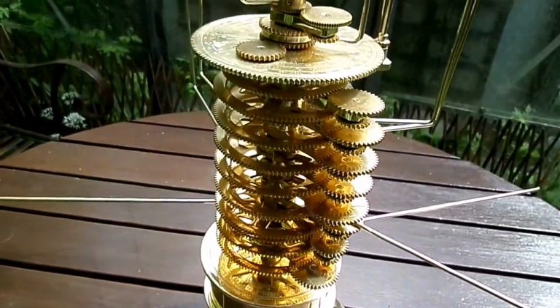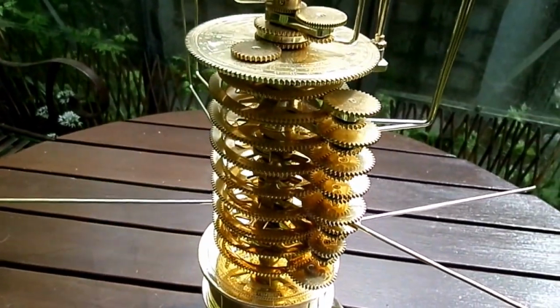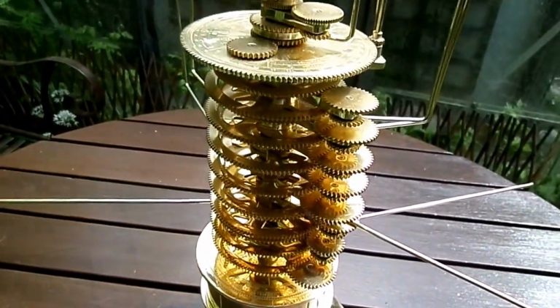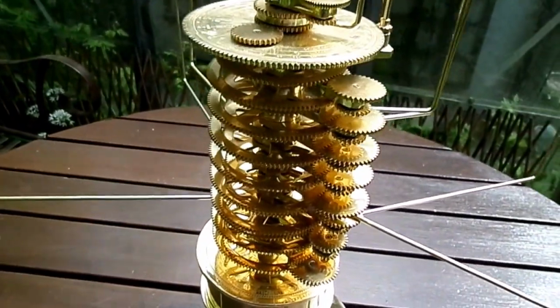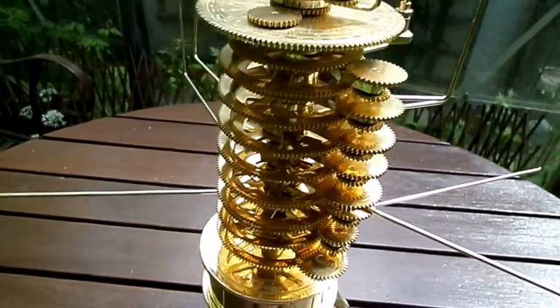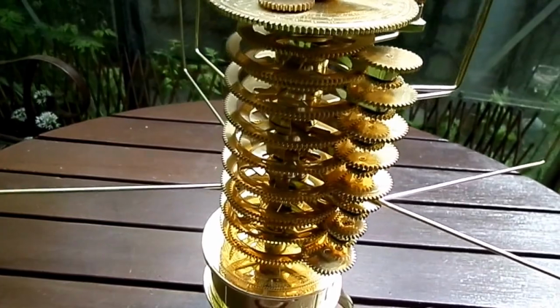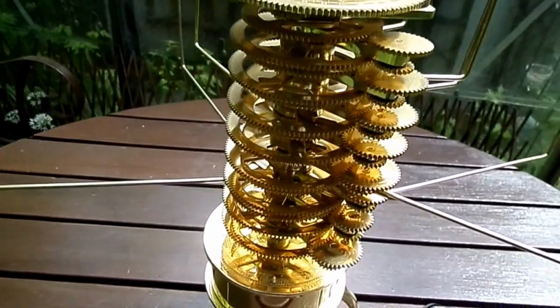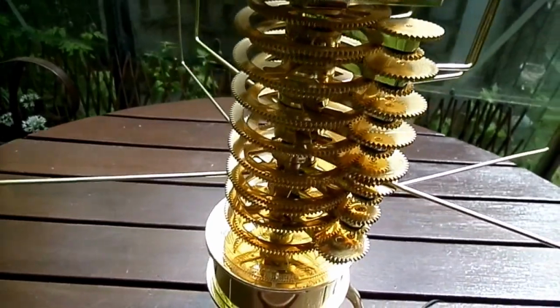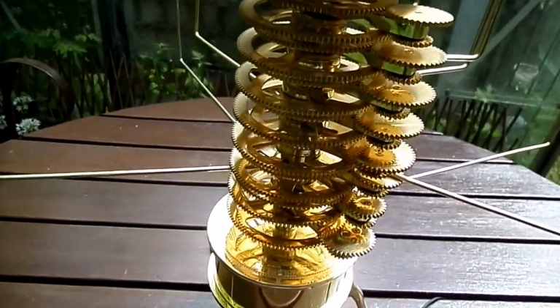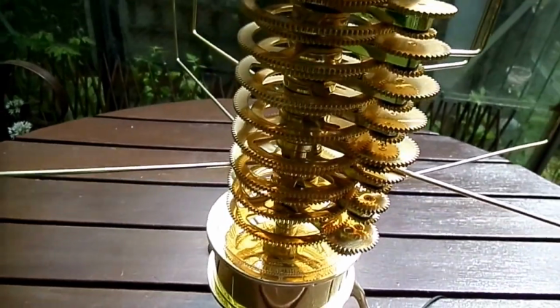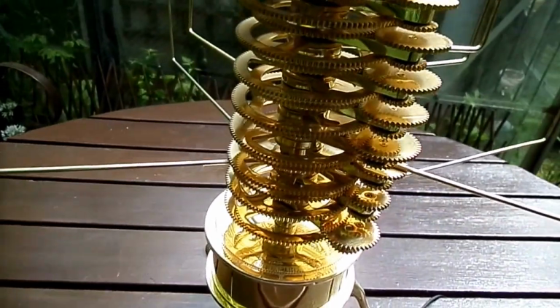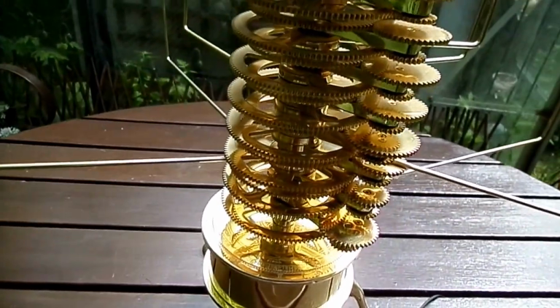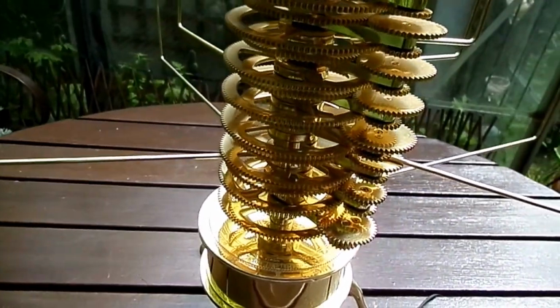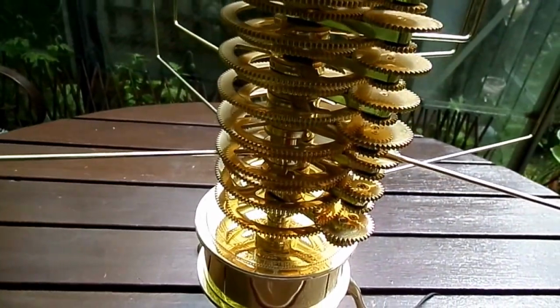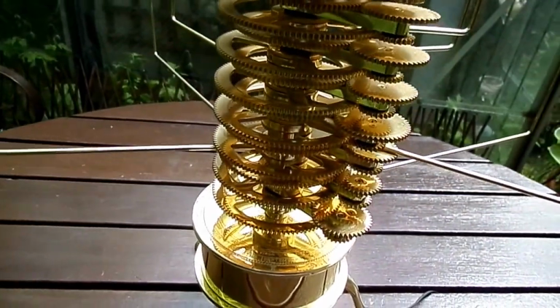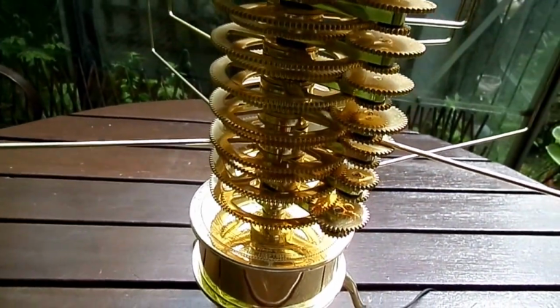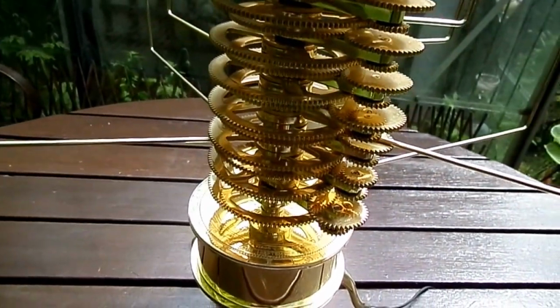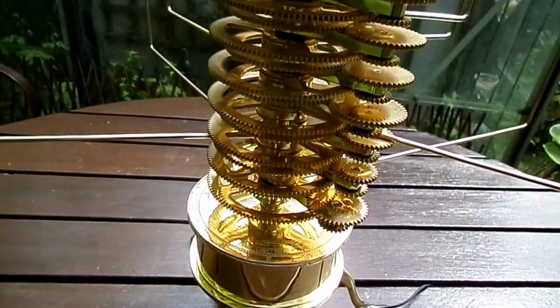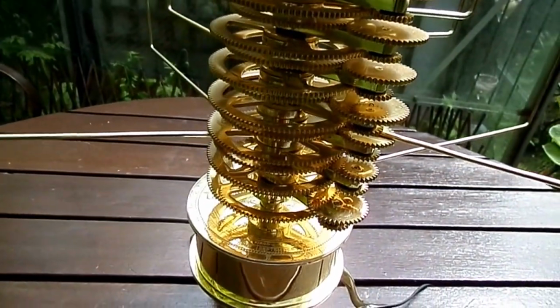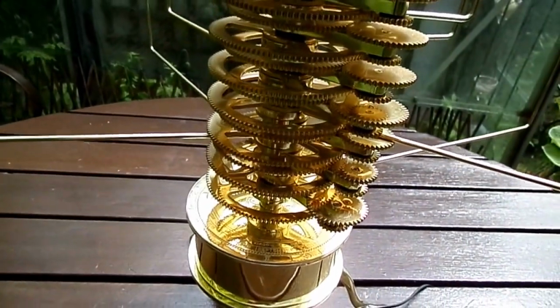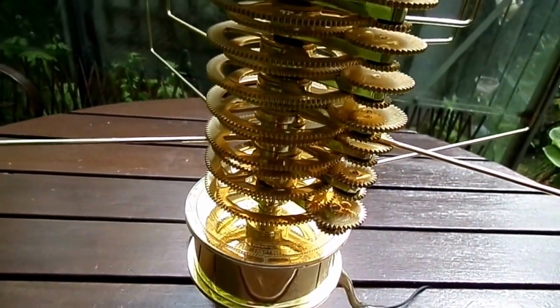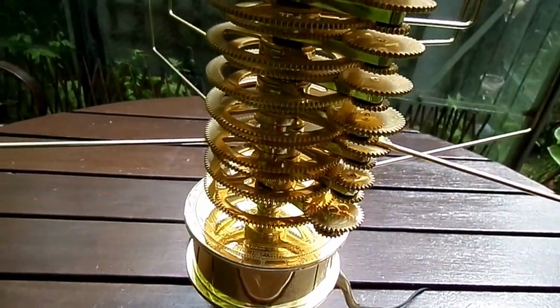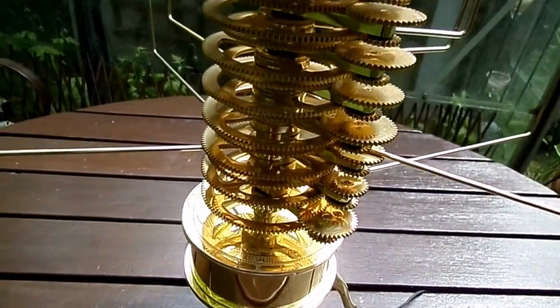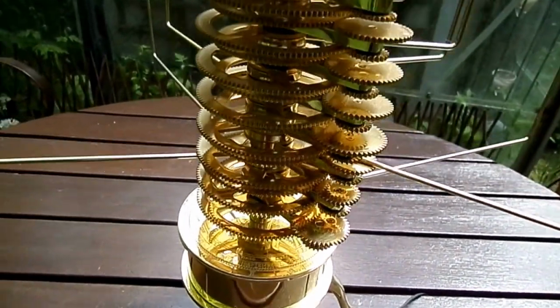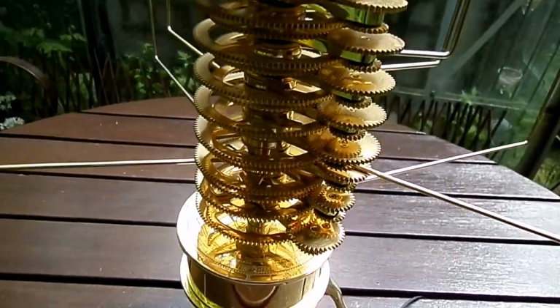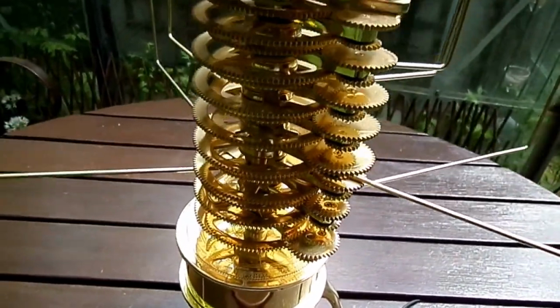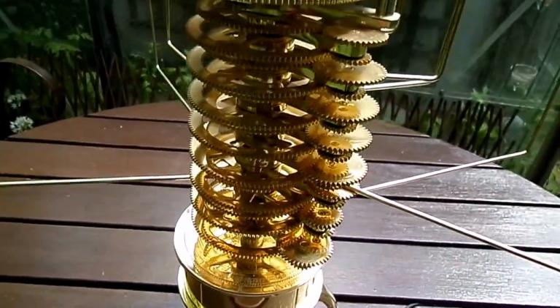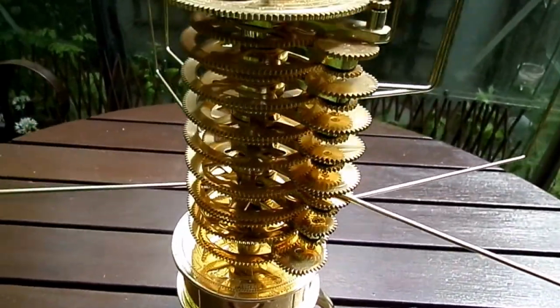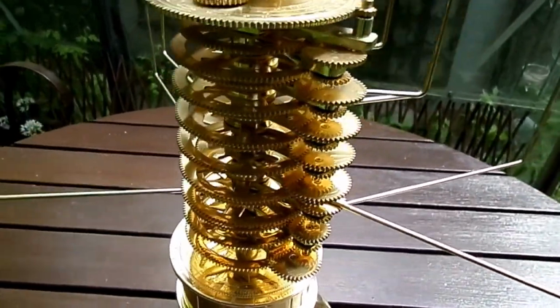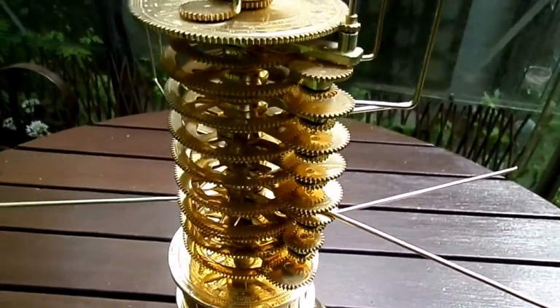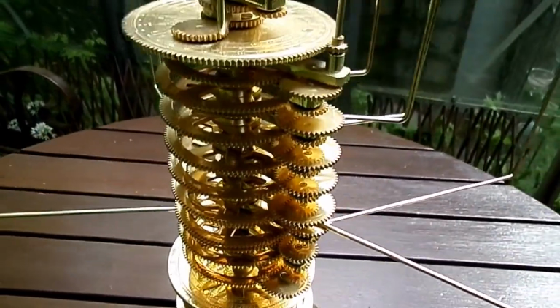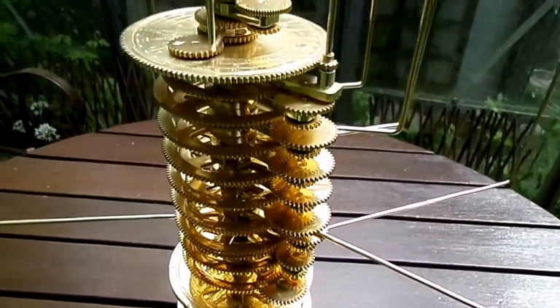A great deal of mathematical calculations were required to get the gear wheels correct.